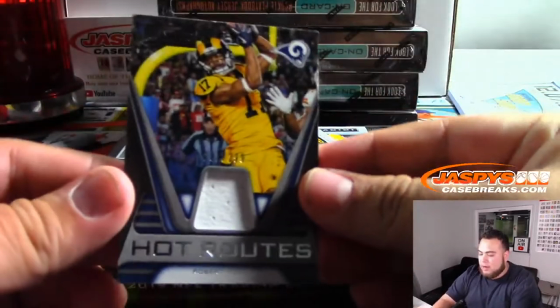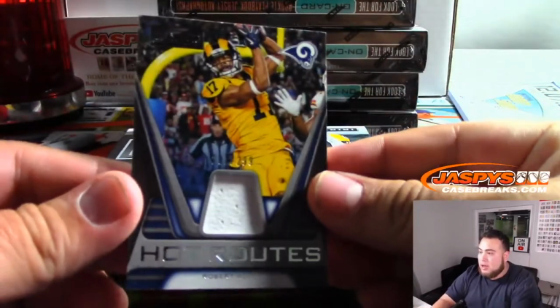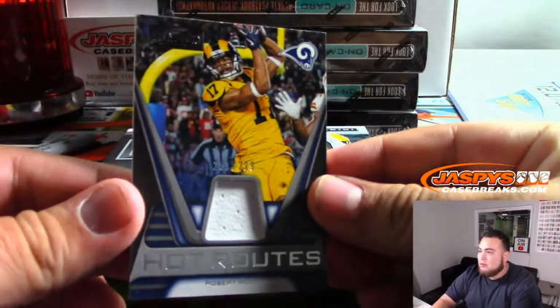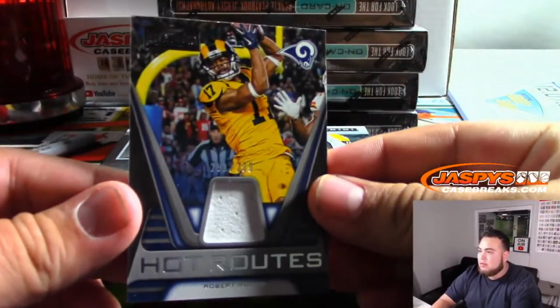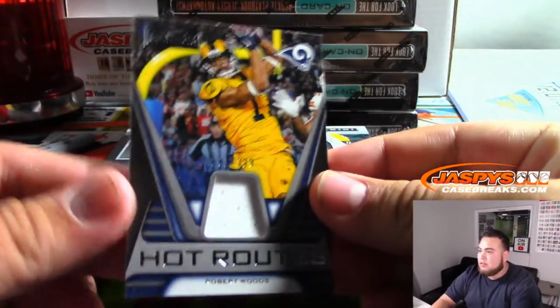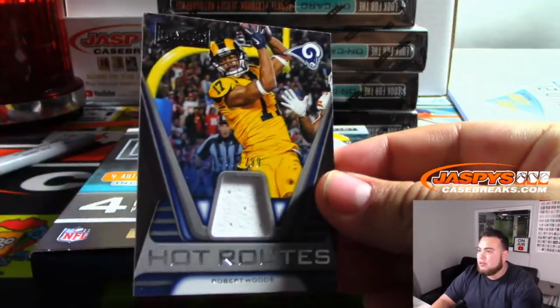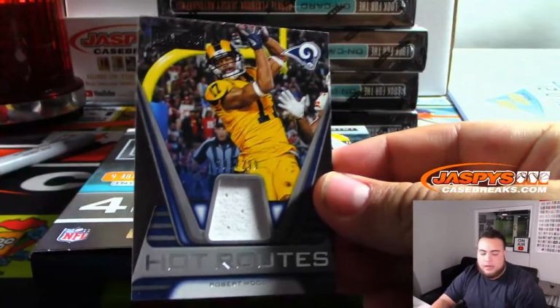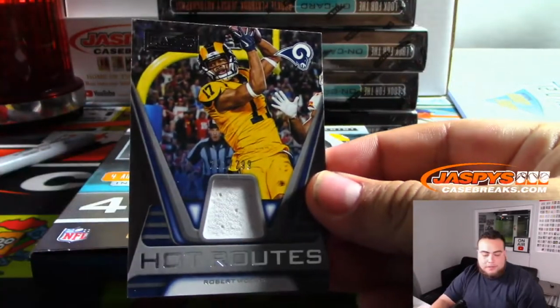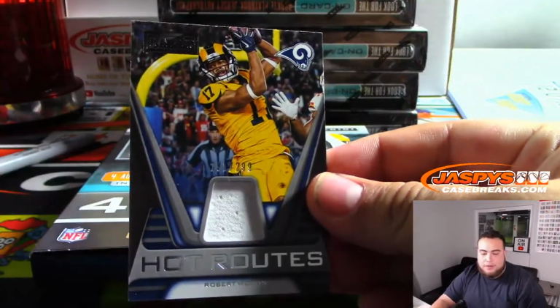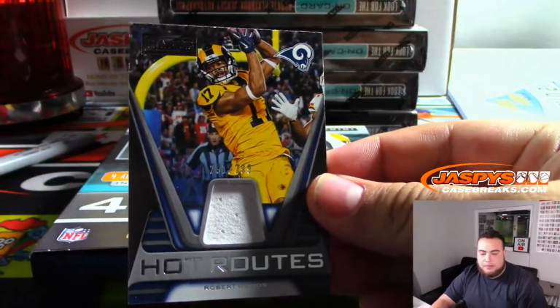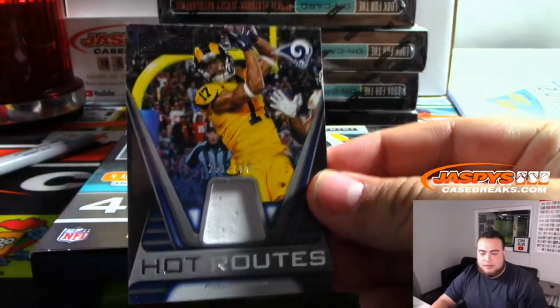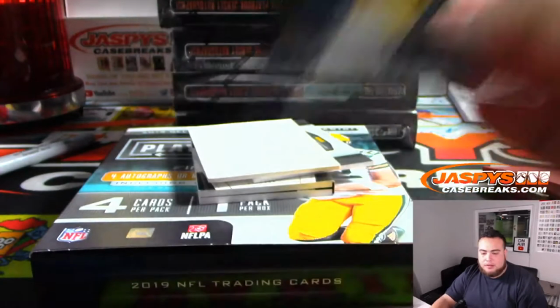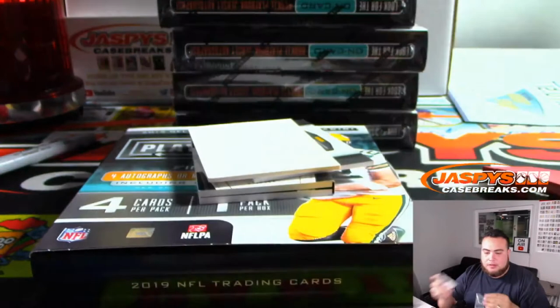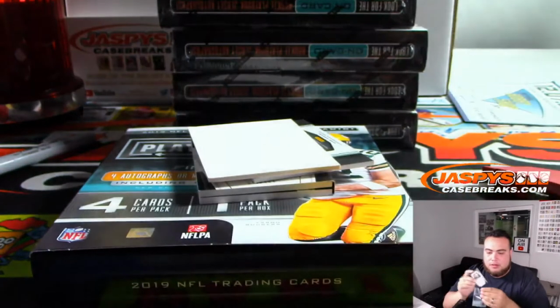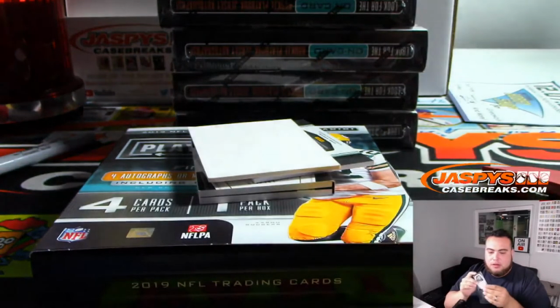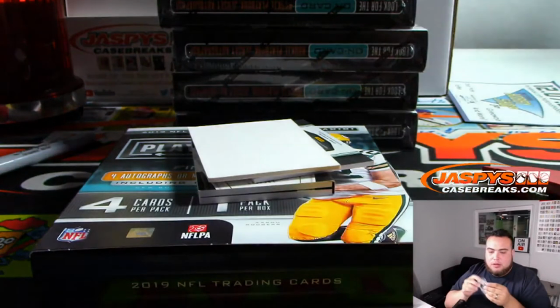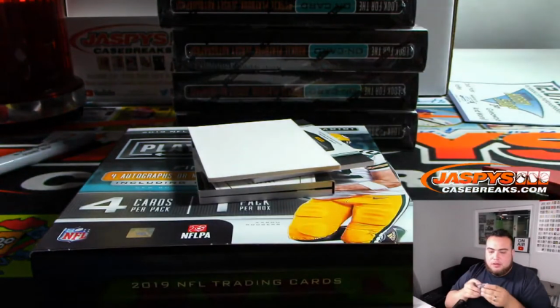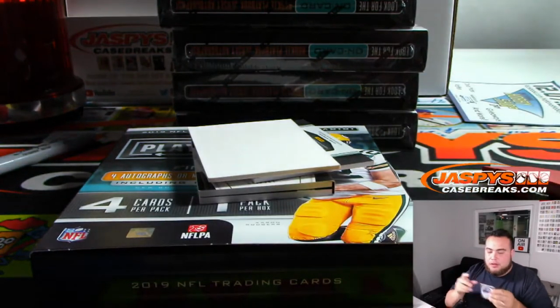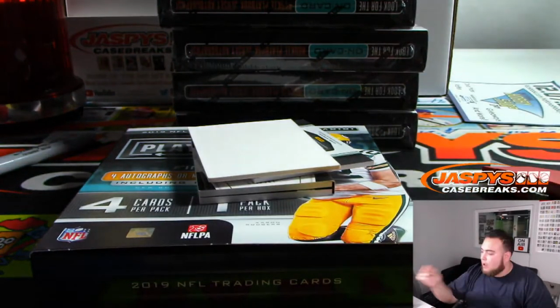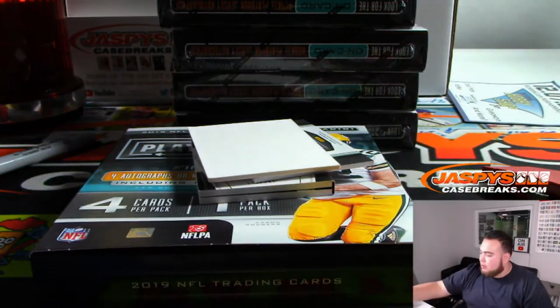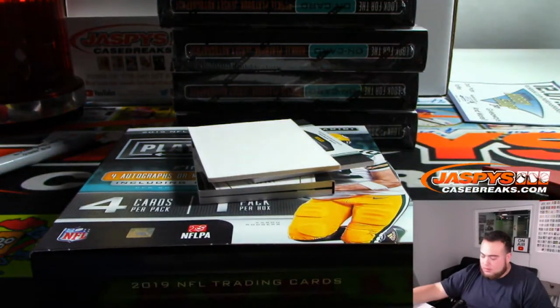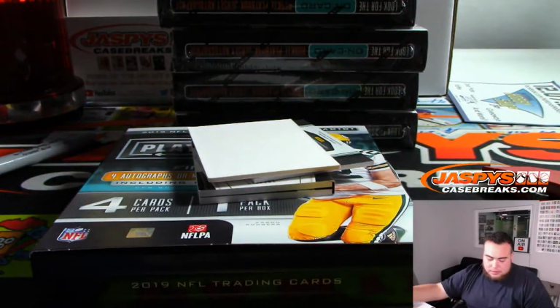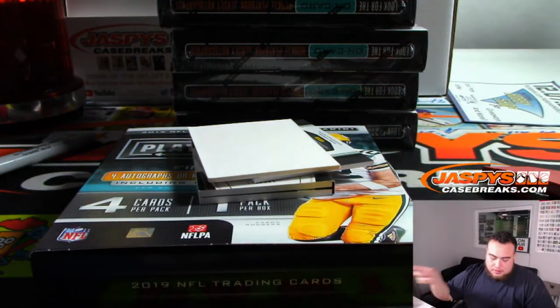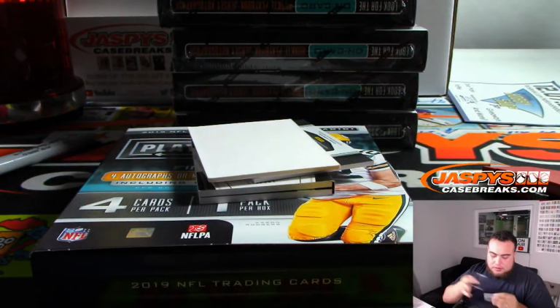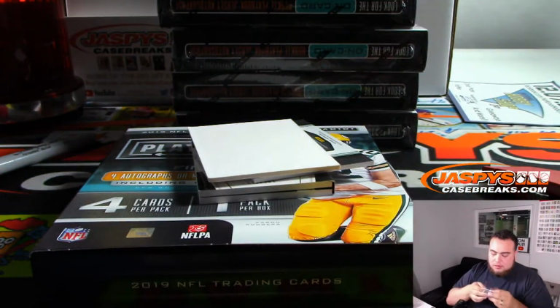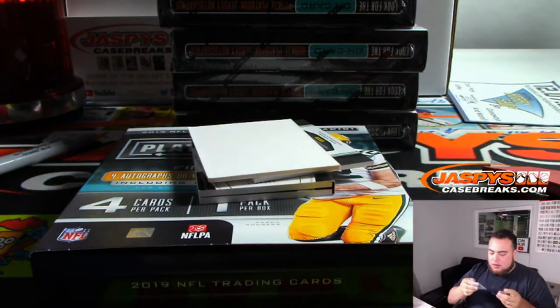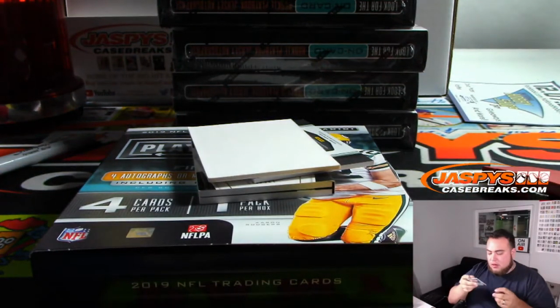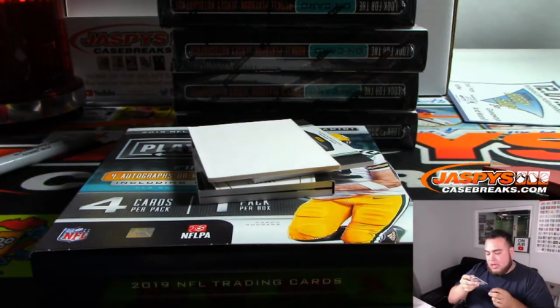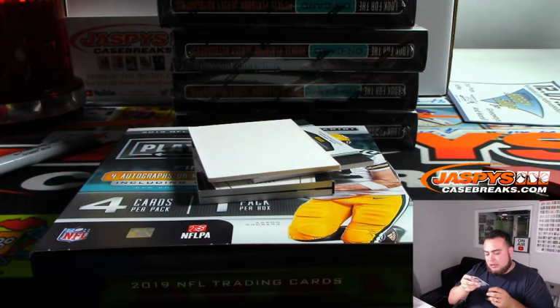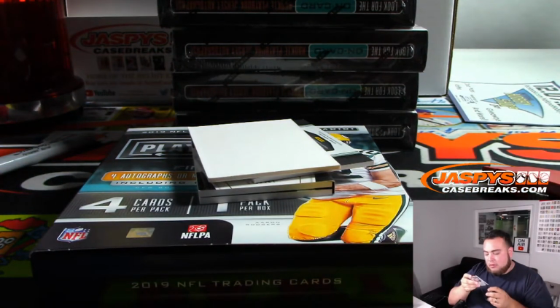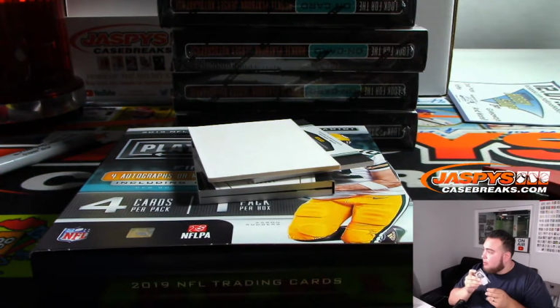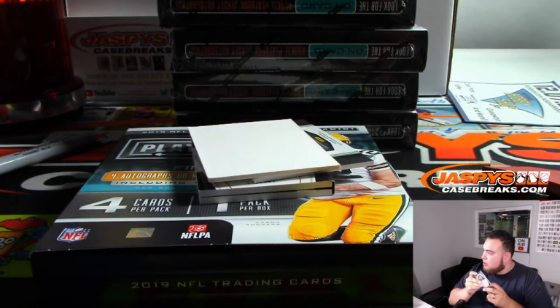We got Hot Routes to 299 for the Rams — that is Robert Woods.